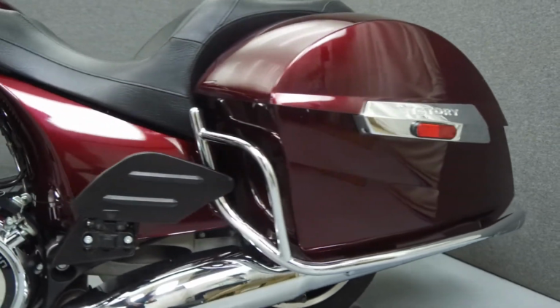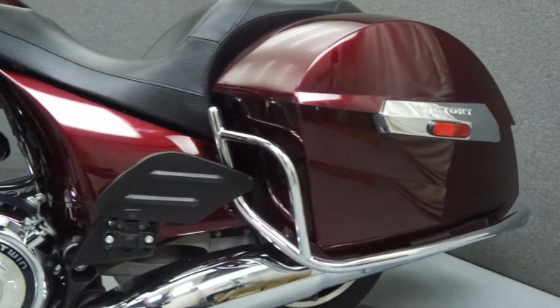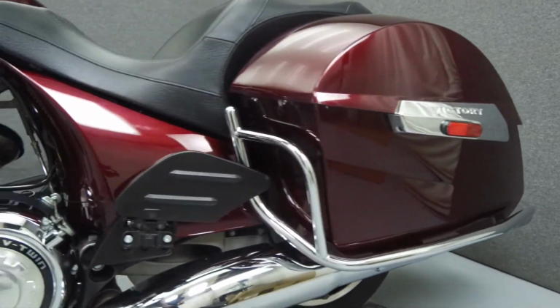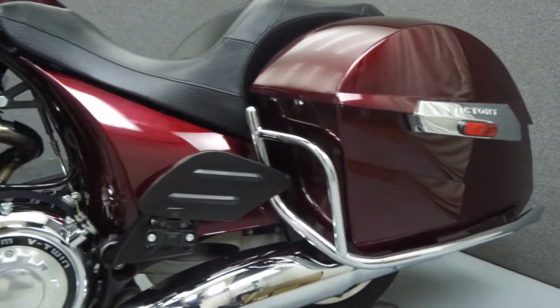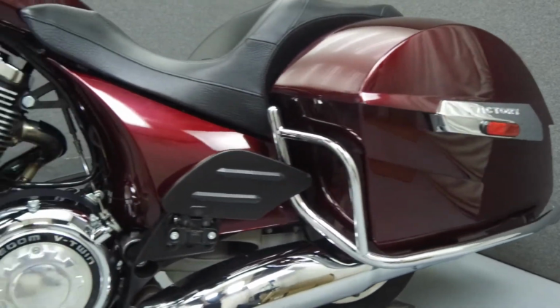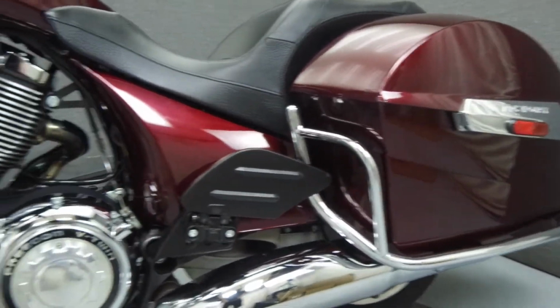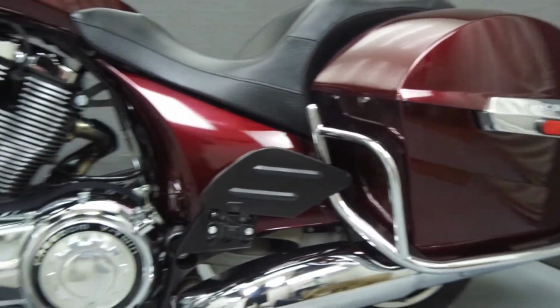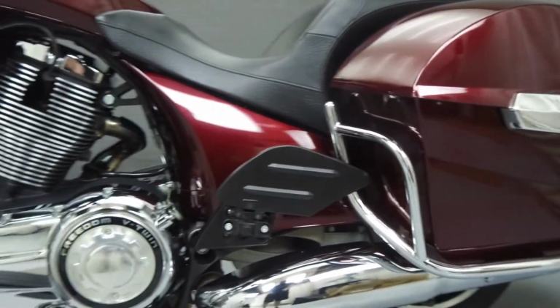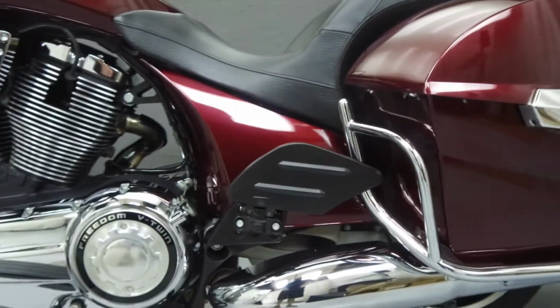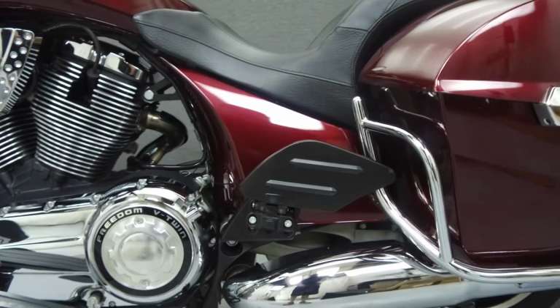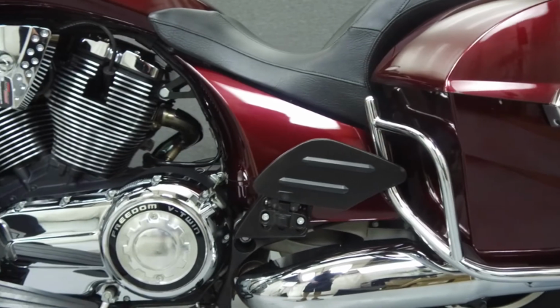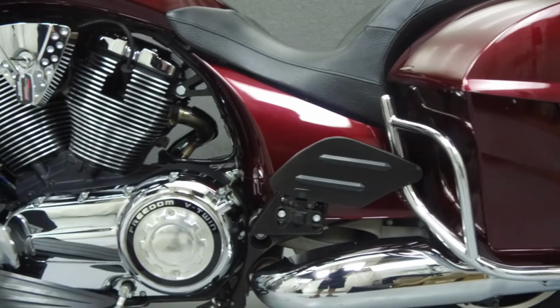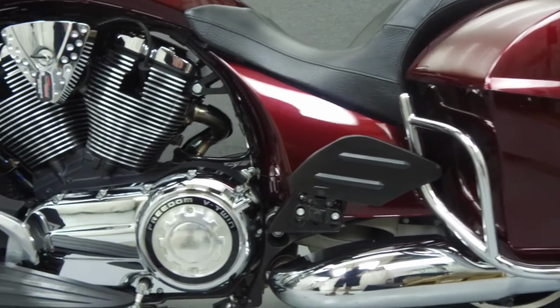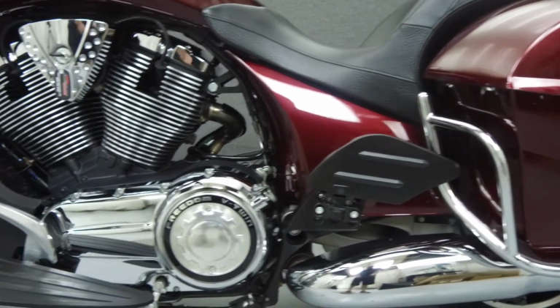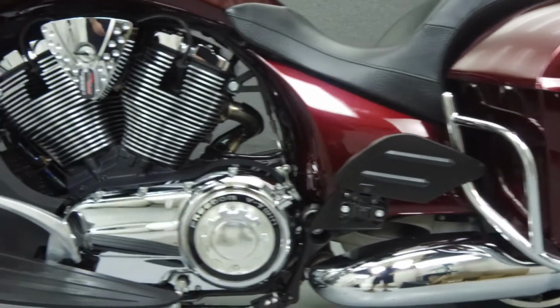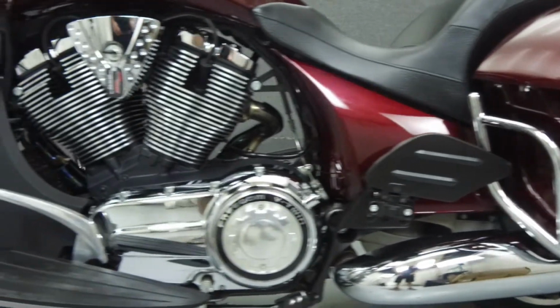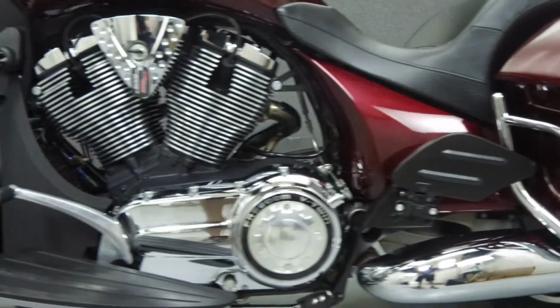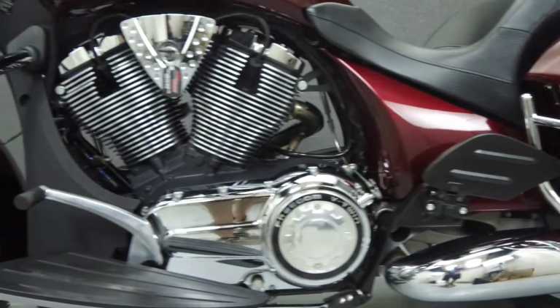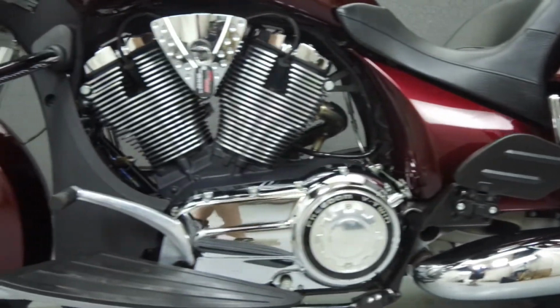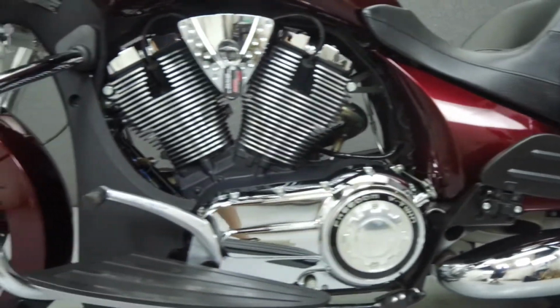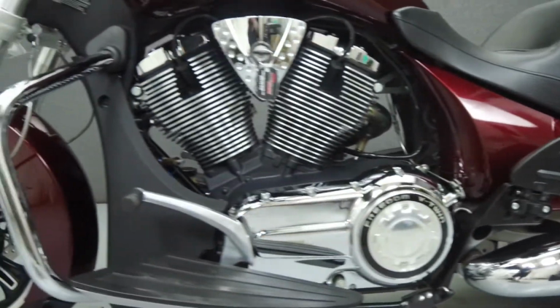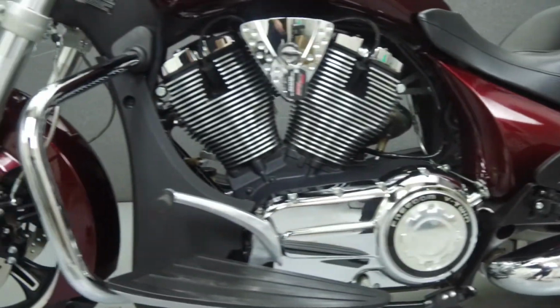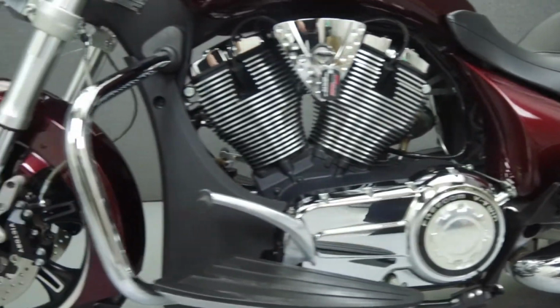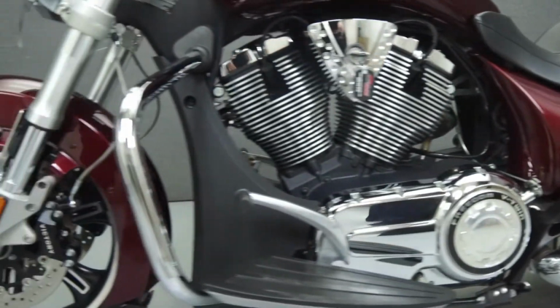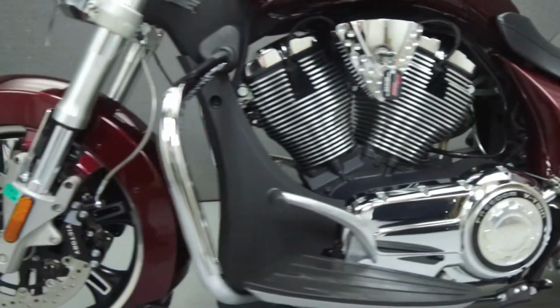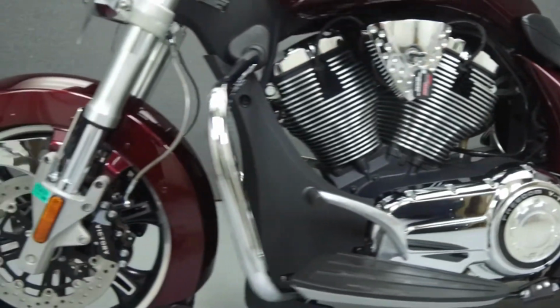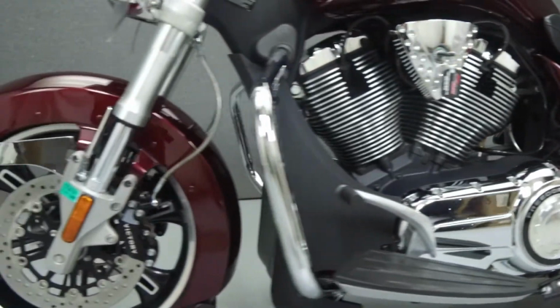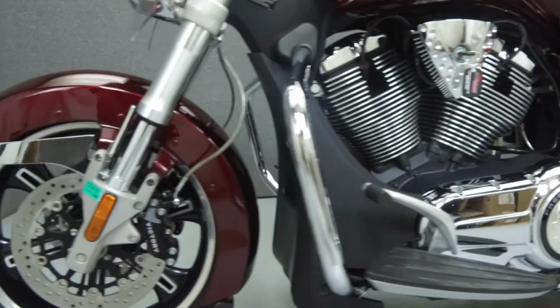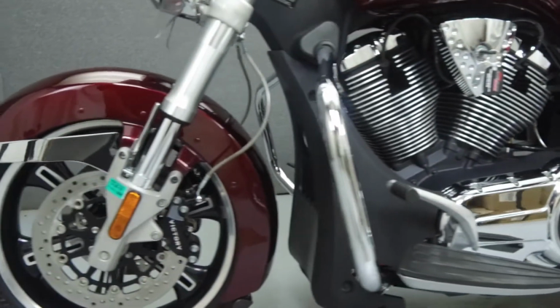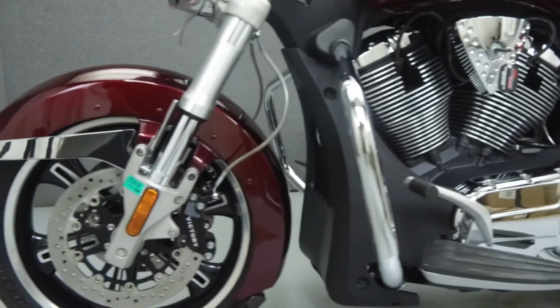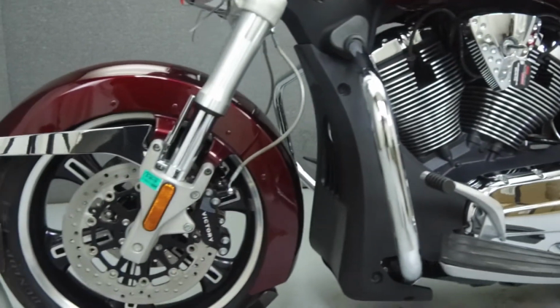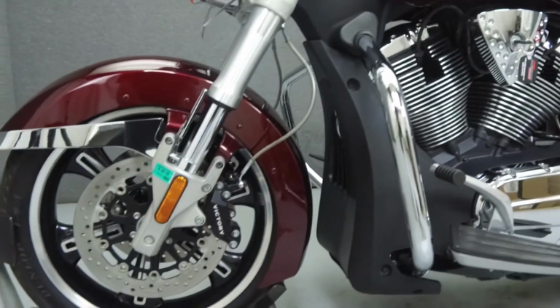We have also purchased a CycleChex Vehicle History Report. You can view this report by clicking on the link on the right side of the video.